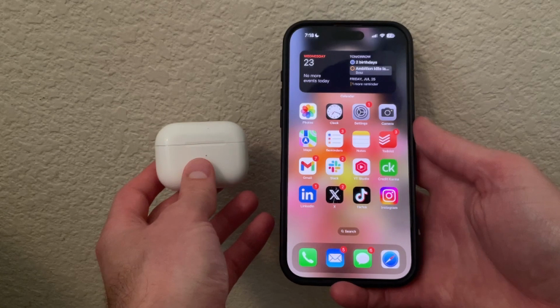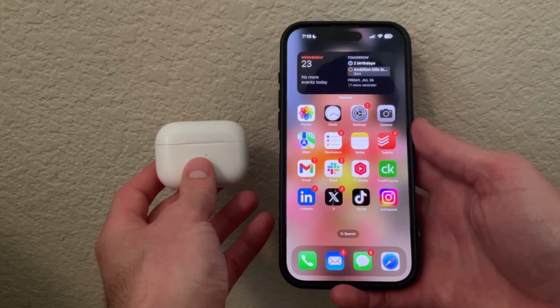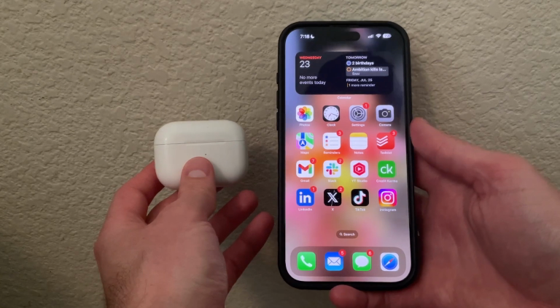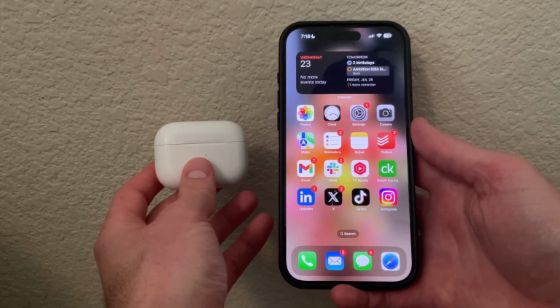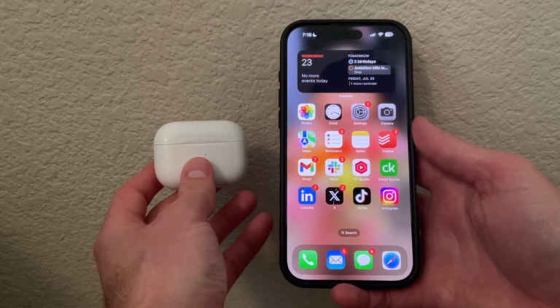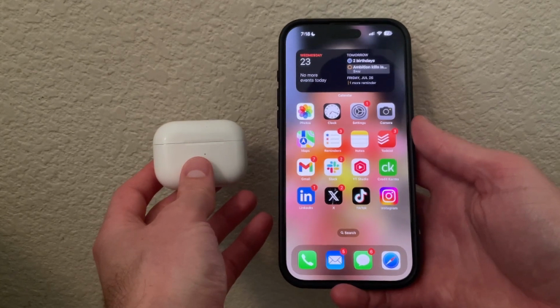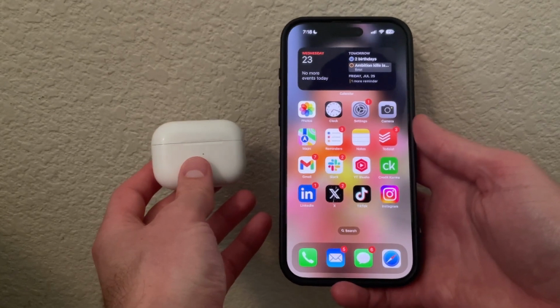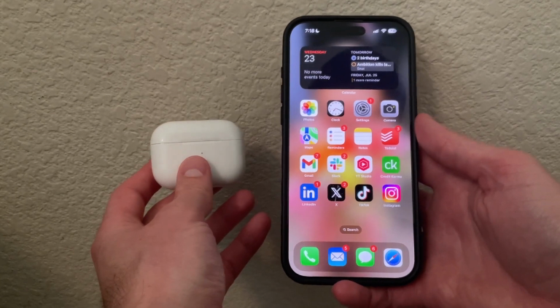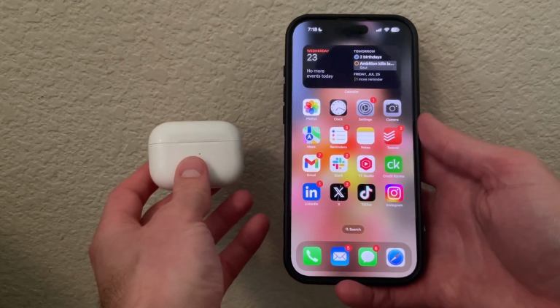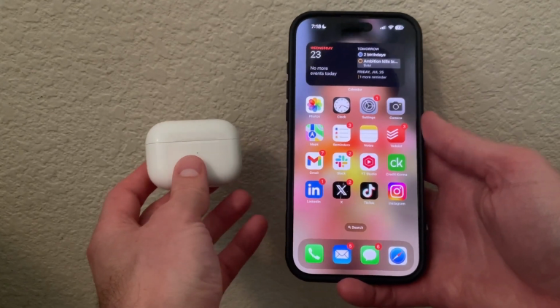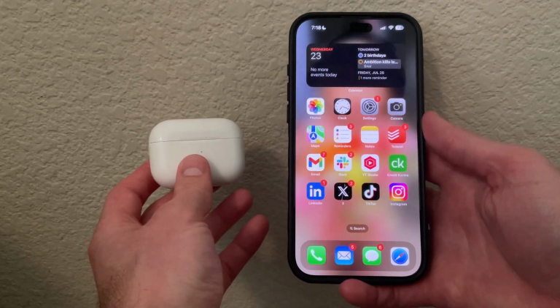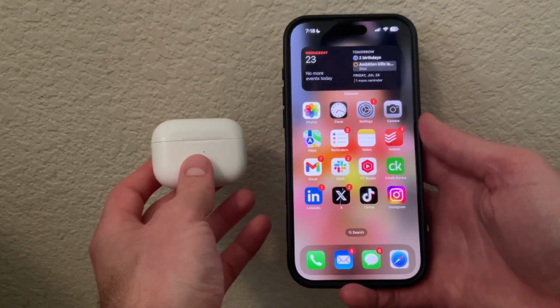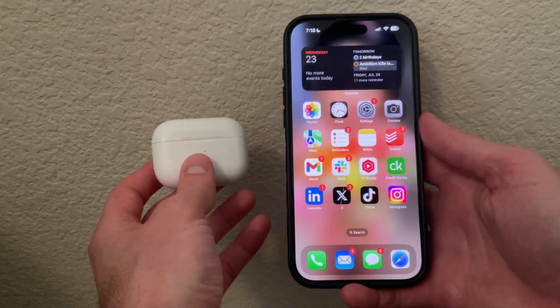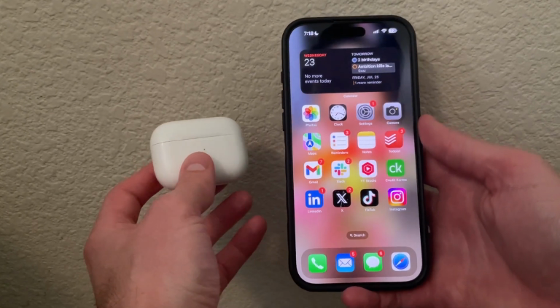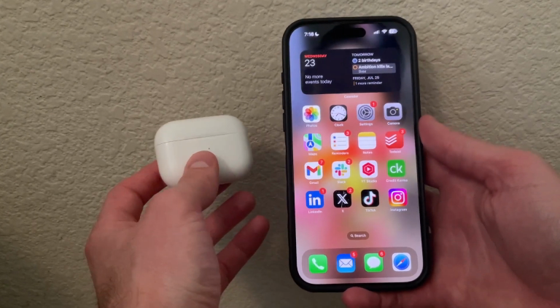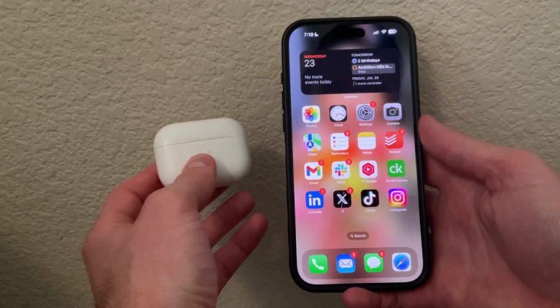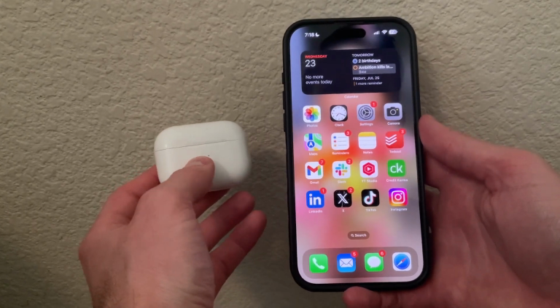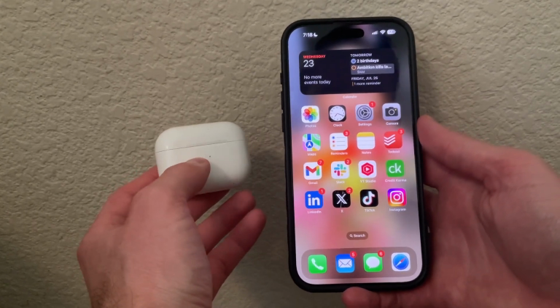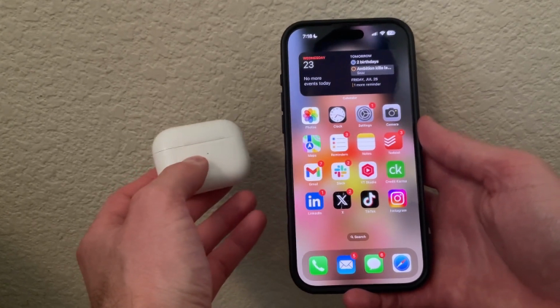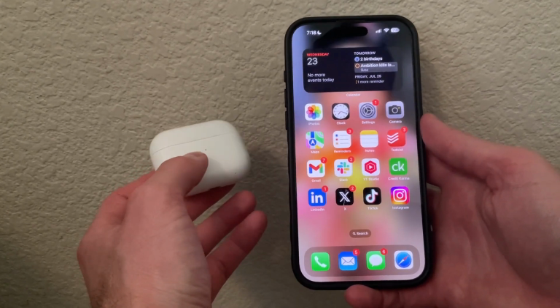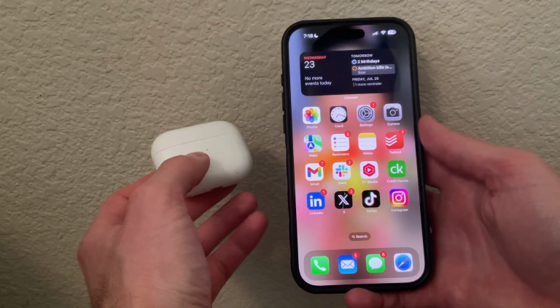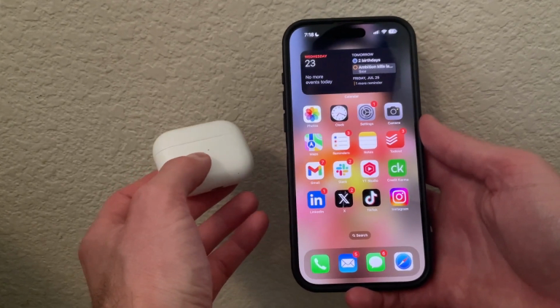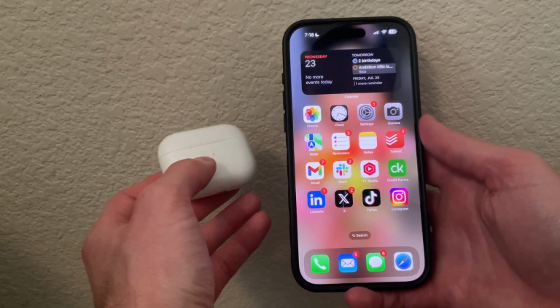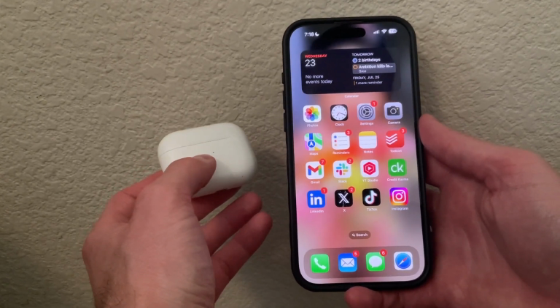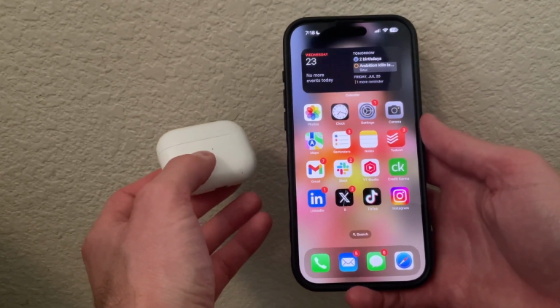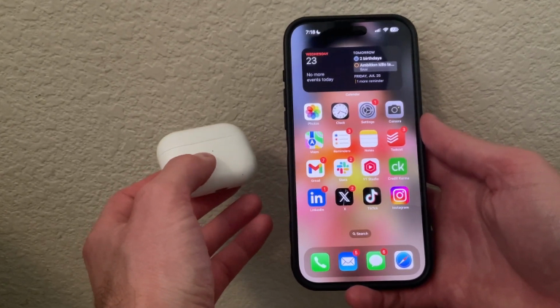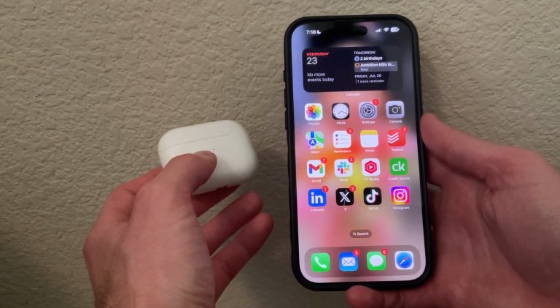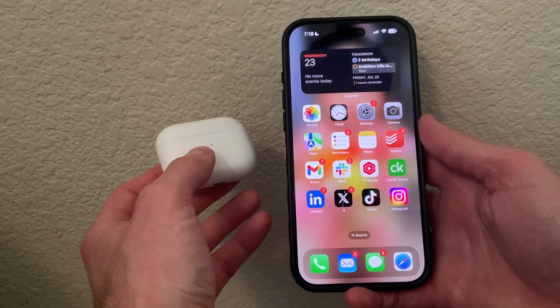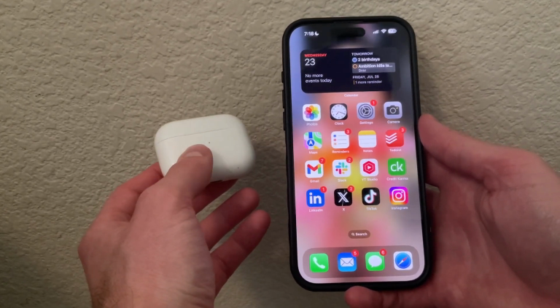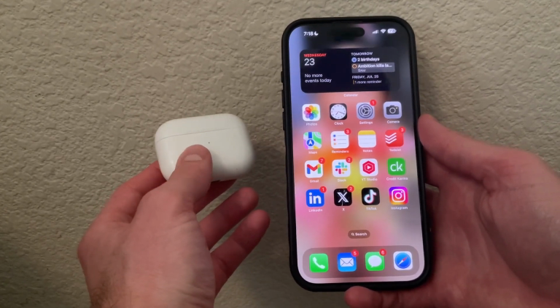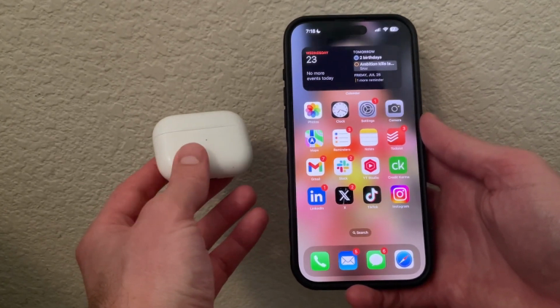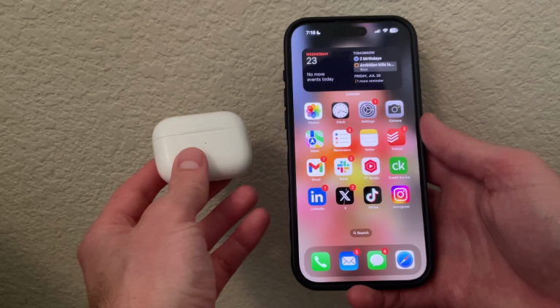In this video I'm going to show you how to fix your AirPods Pro 2 not connecting to your iPhone device.